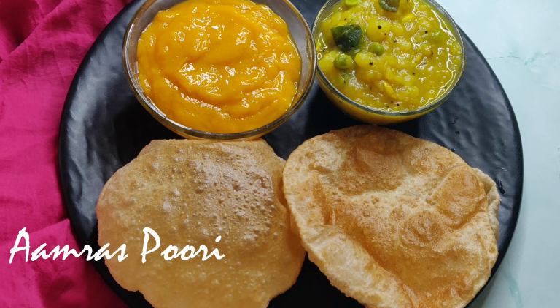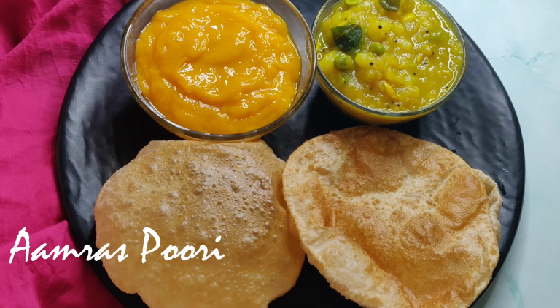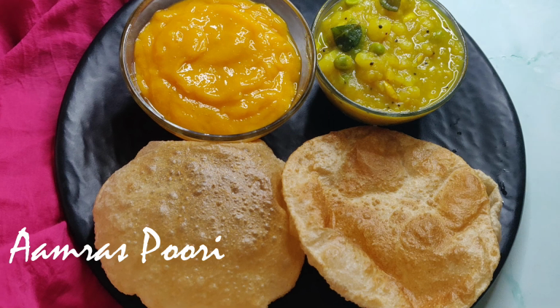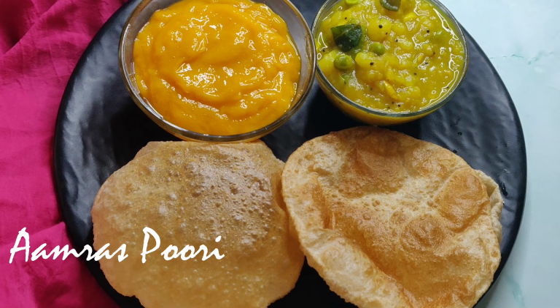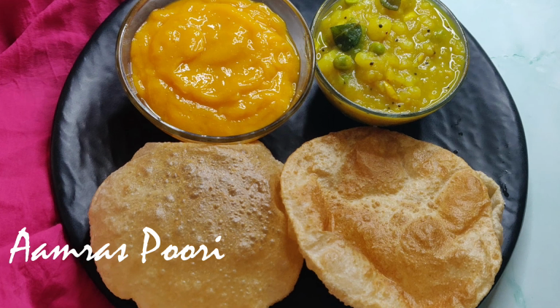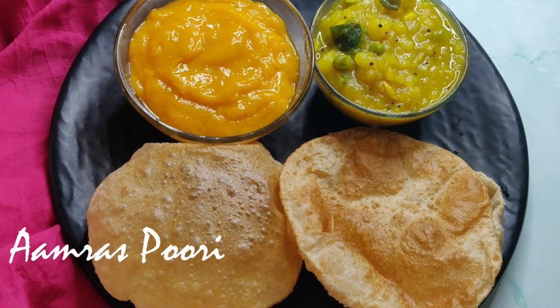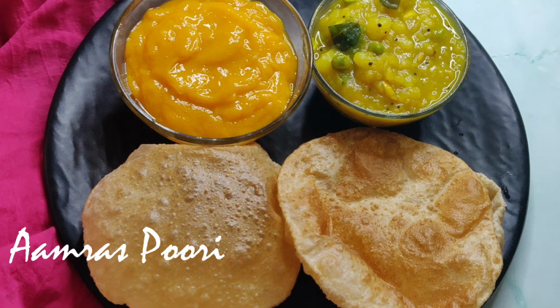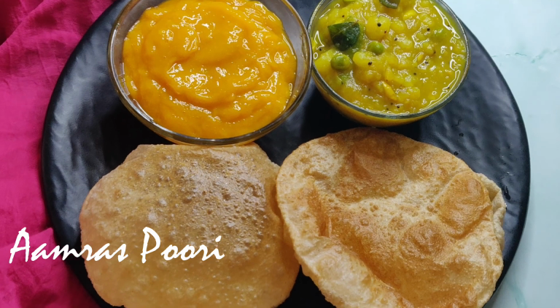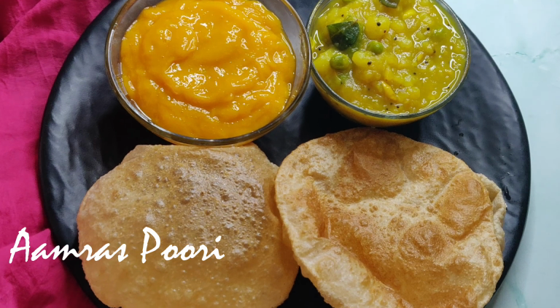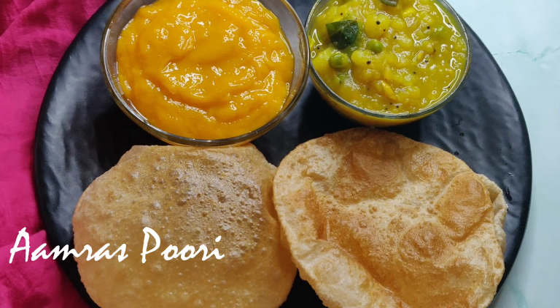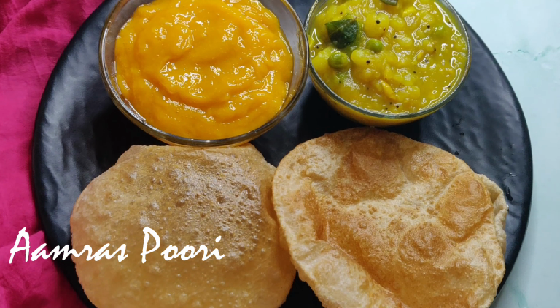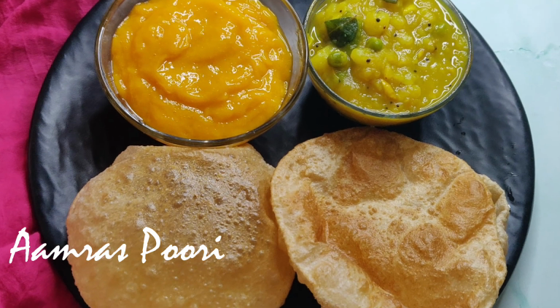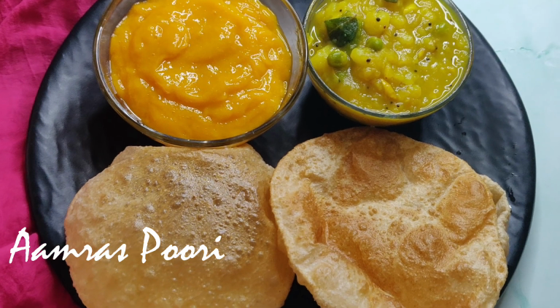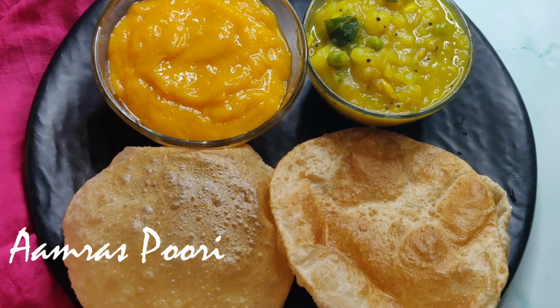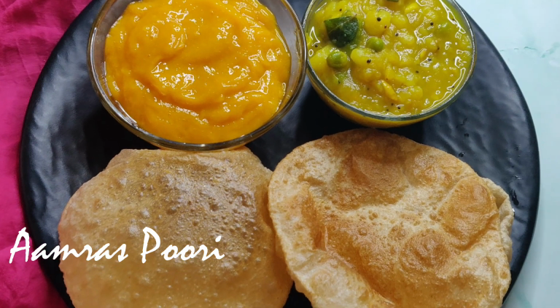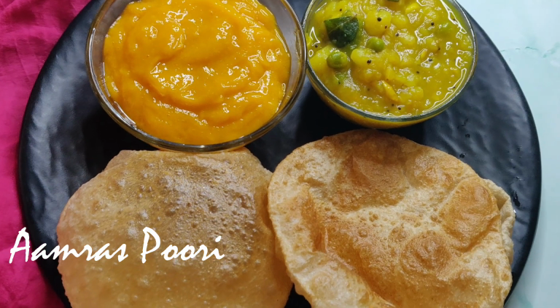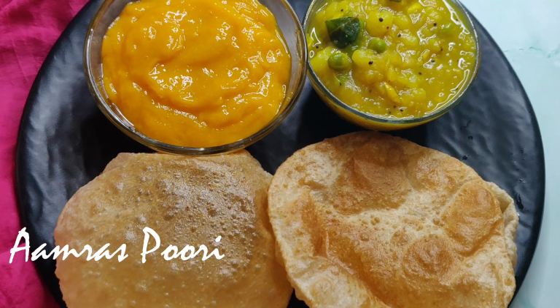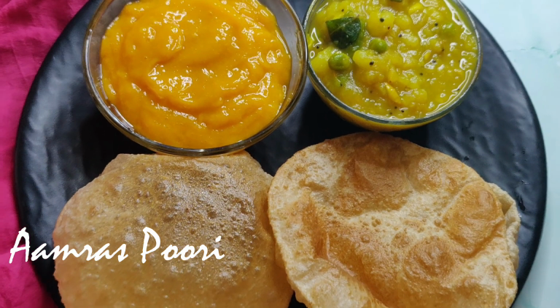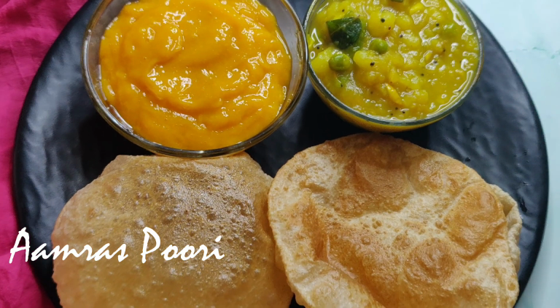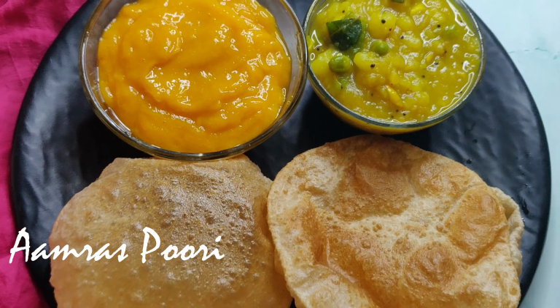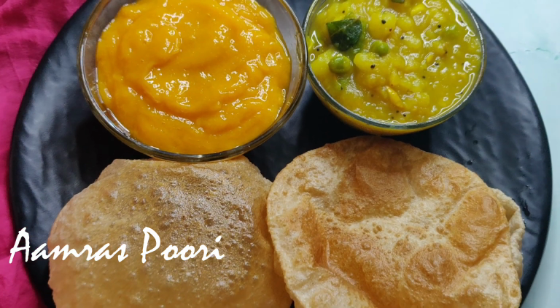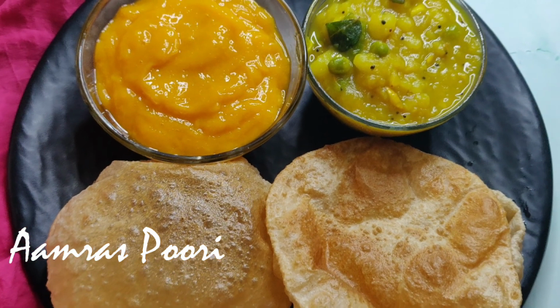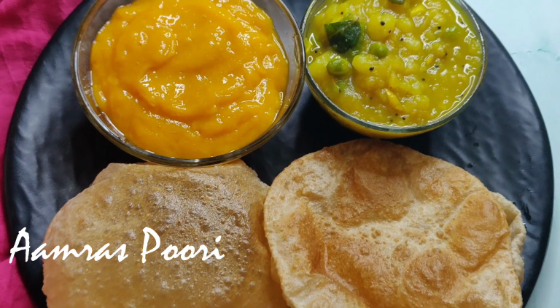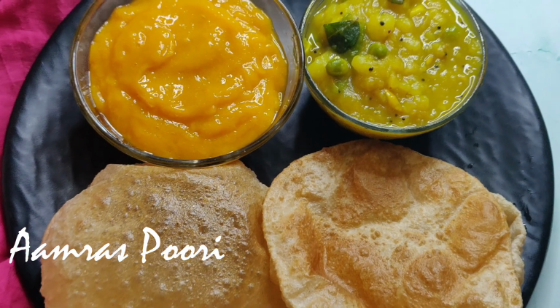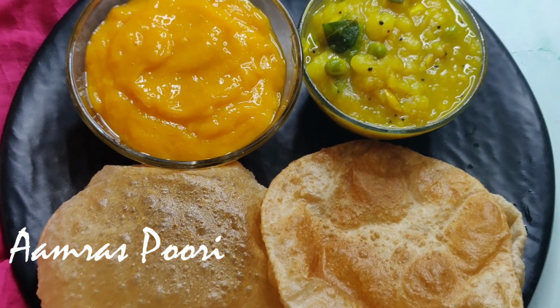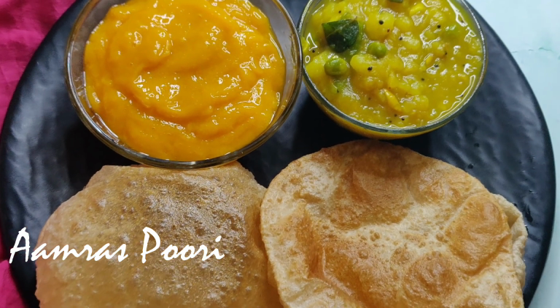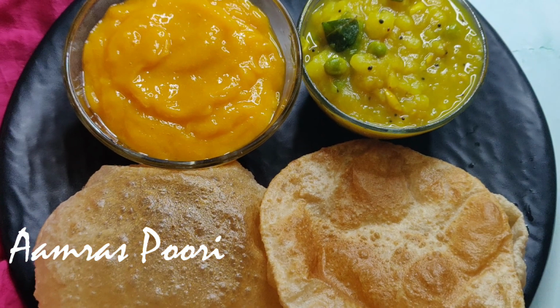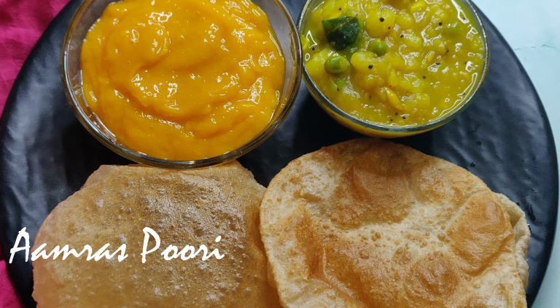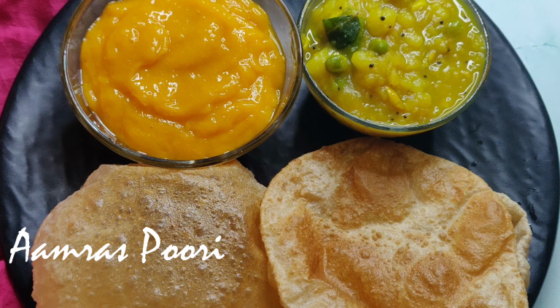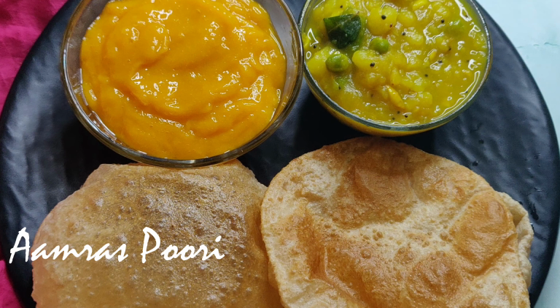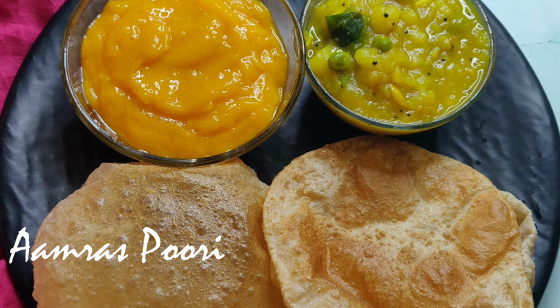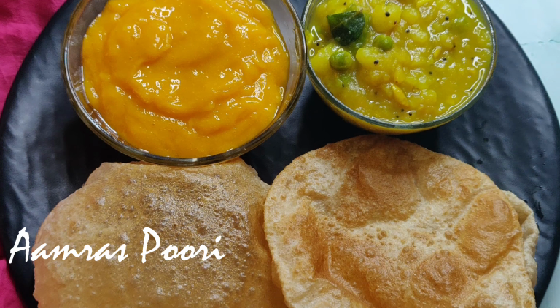Amrass is Marmara. Marmara is the season of Marmara. Amrass is a thick mango.